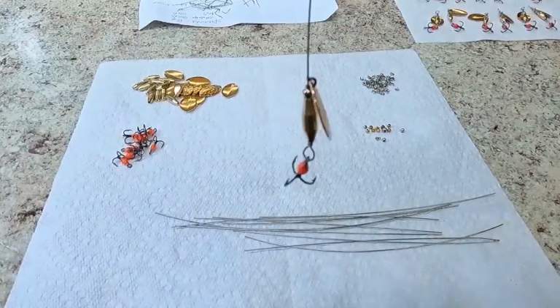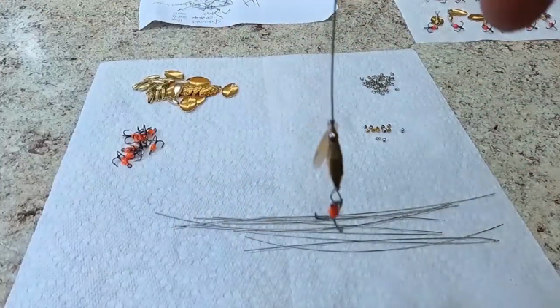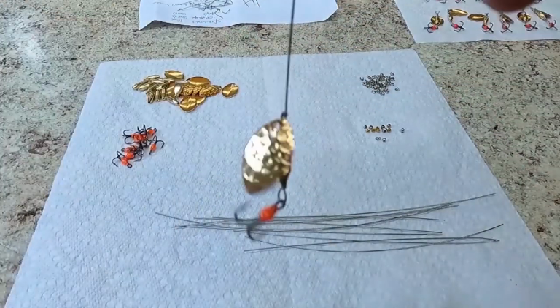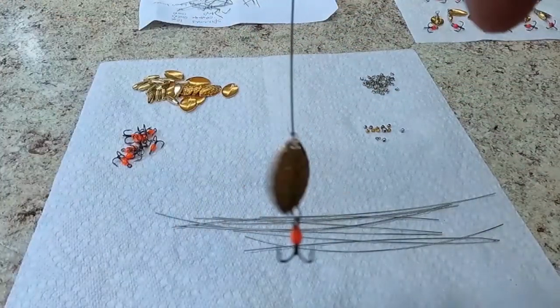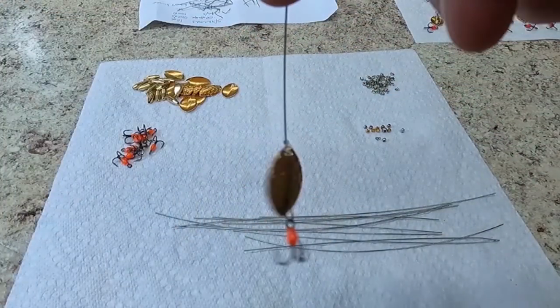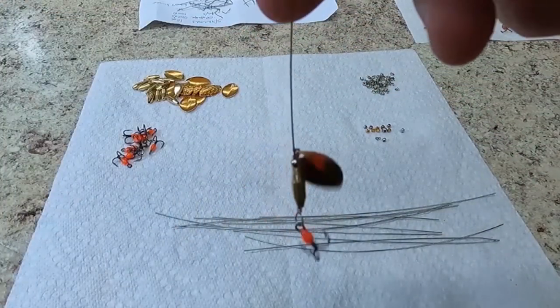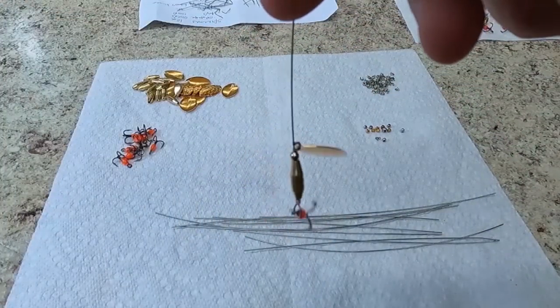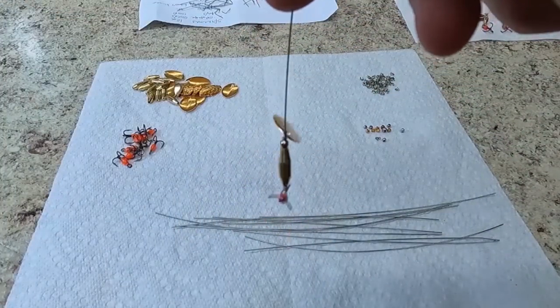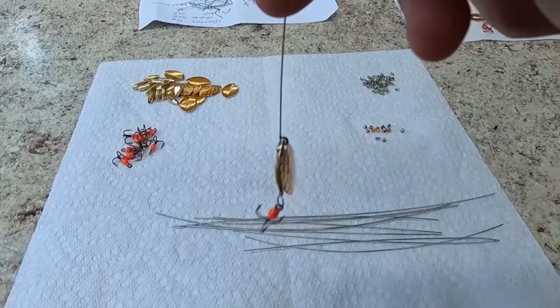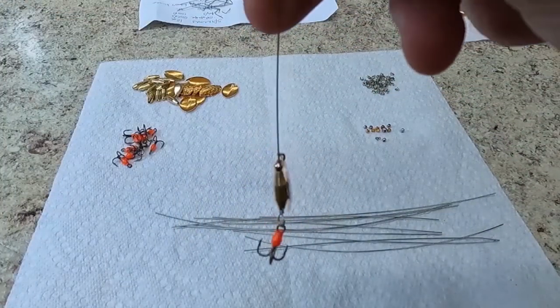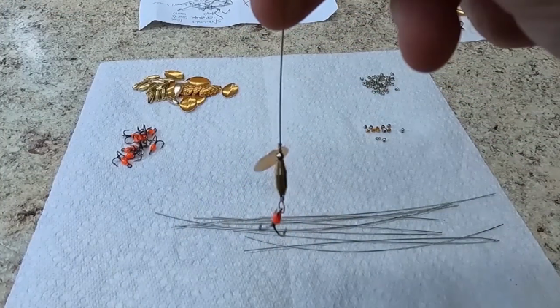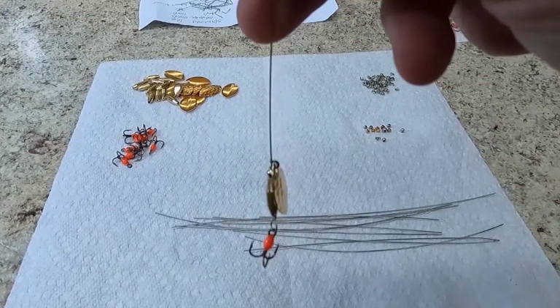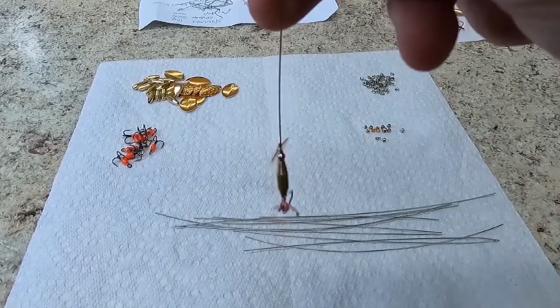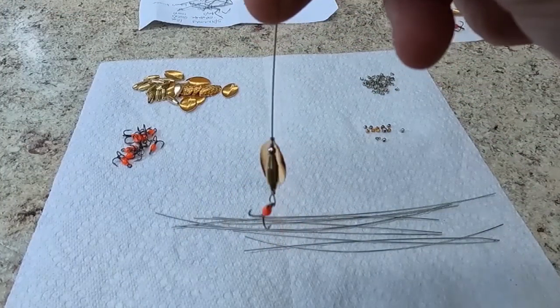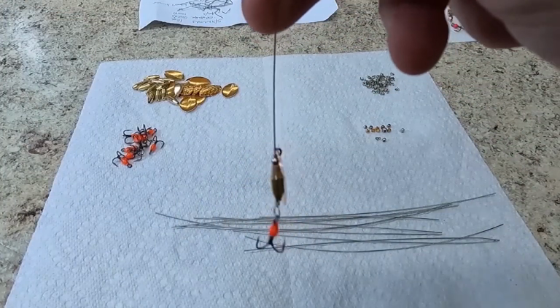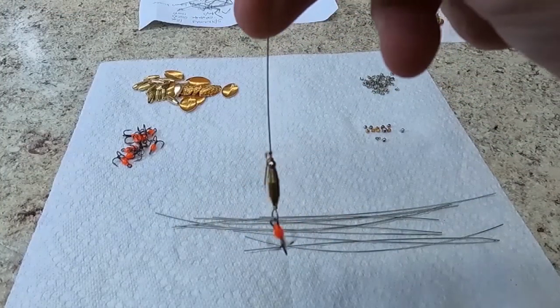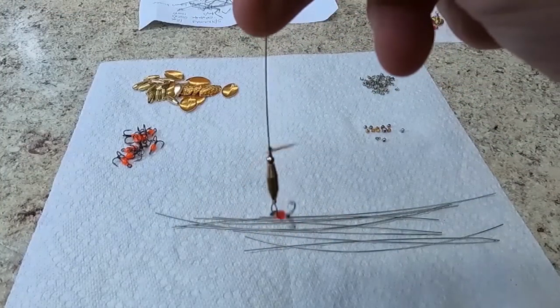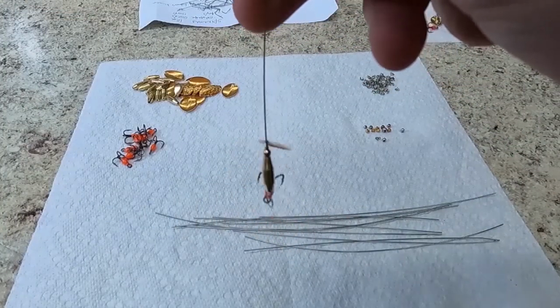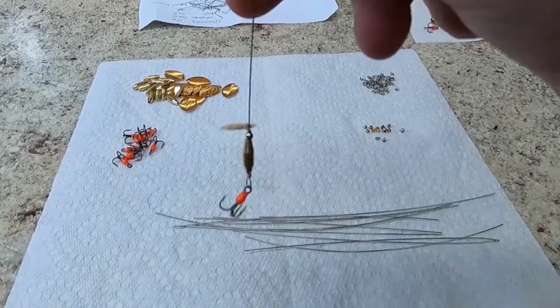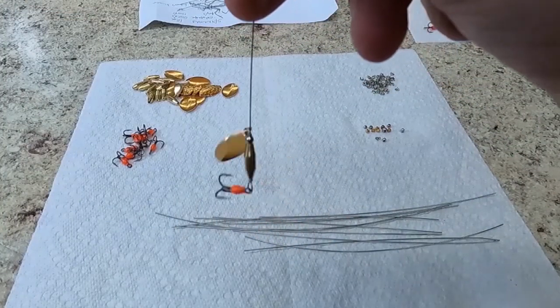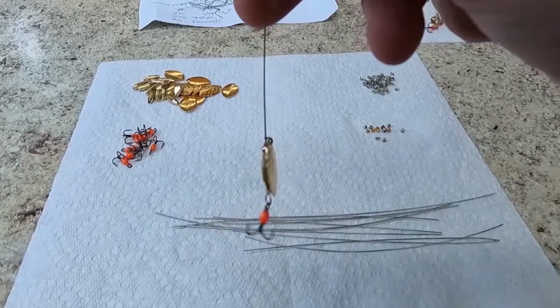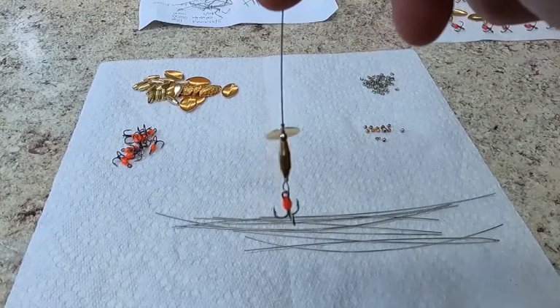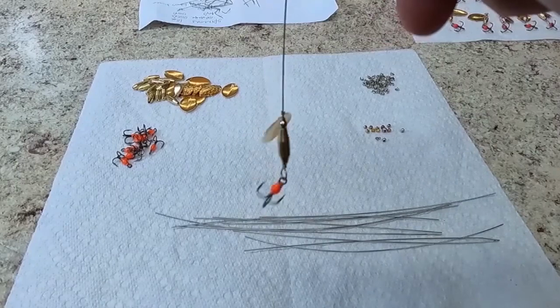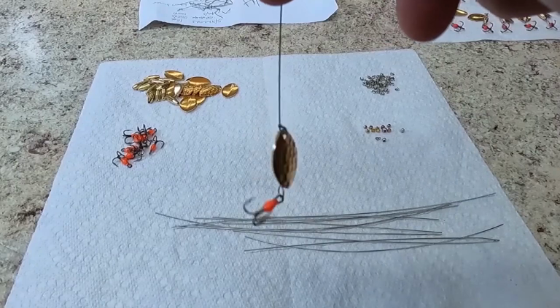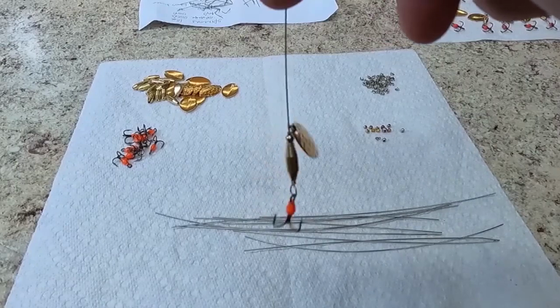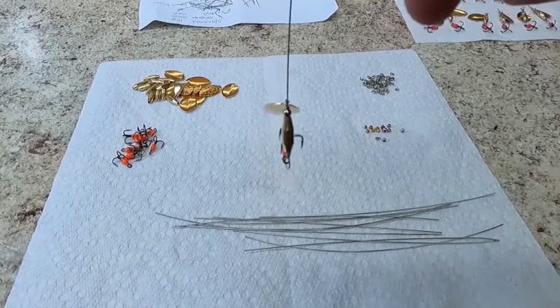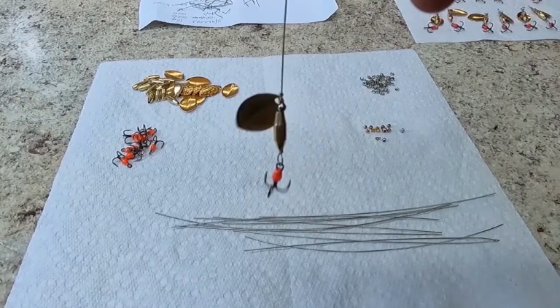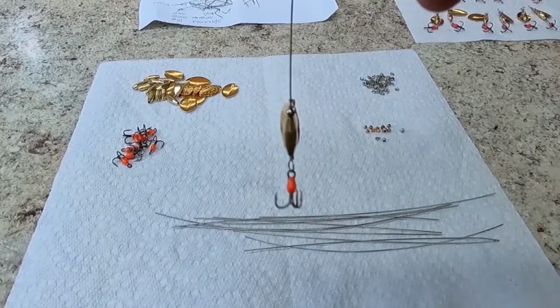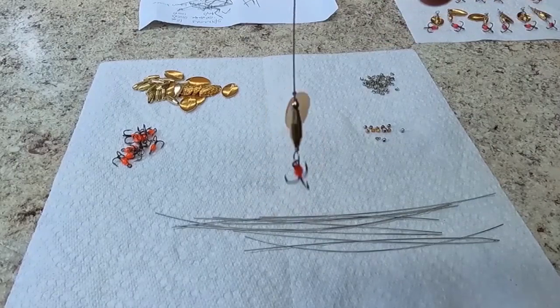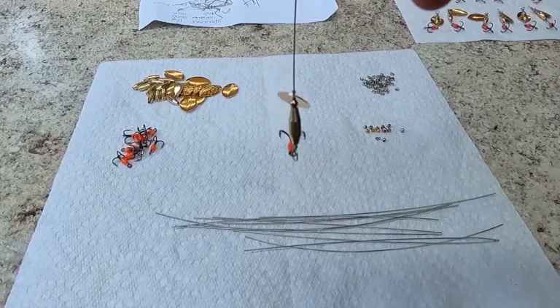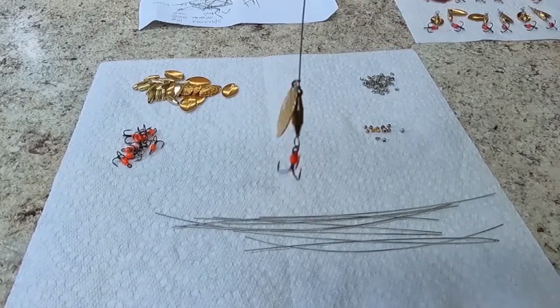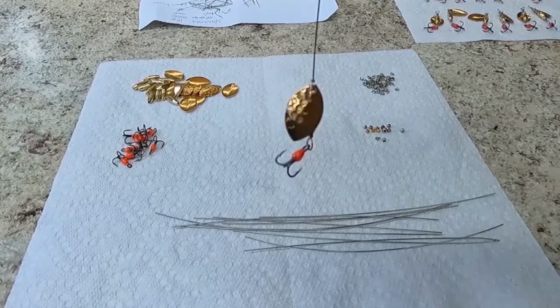See how easily that spins. It's shiny — yes, if I was a trout I would like that.